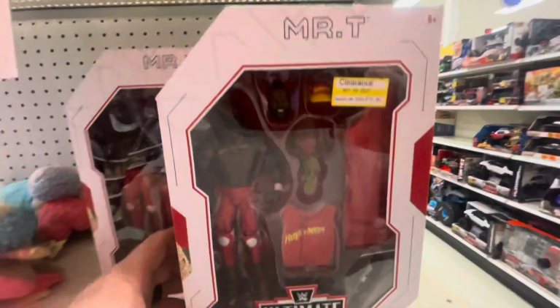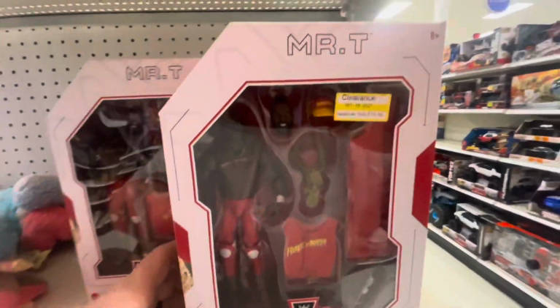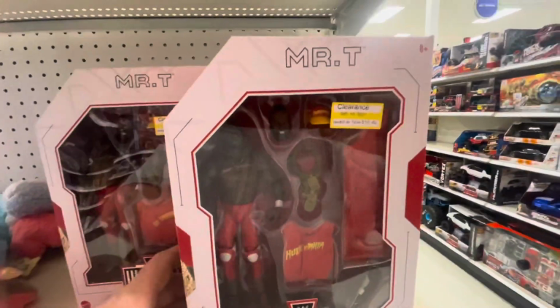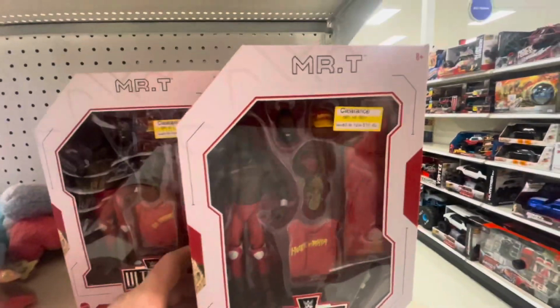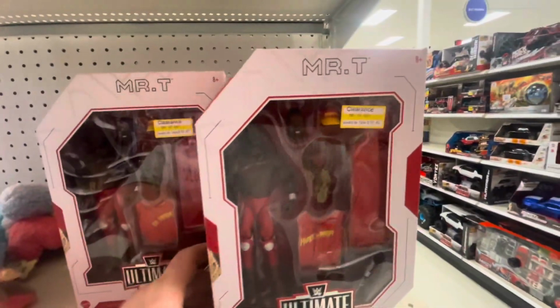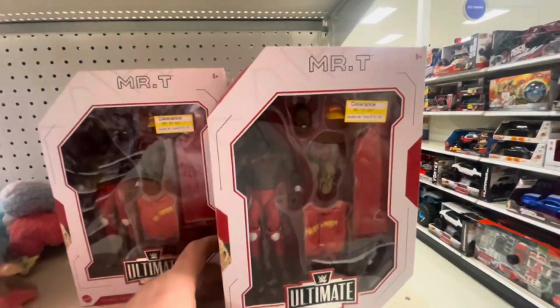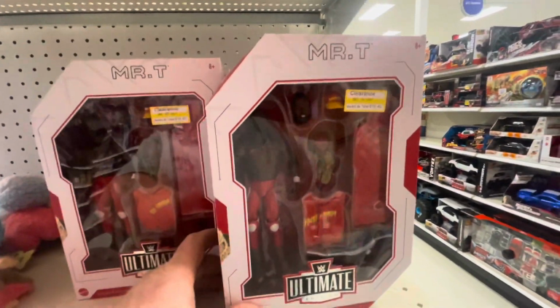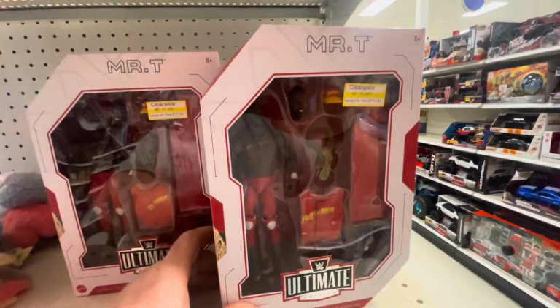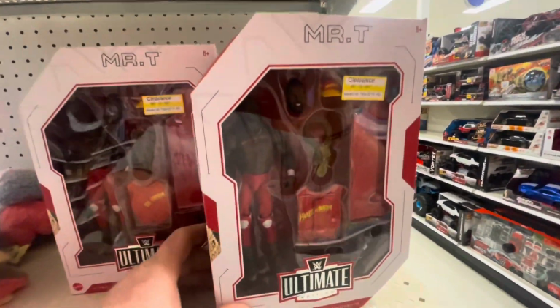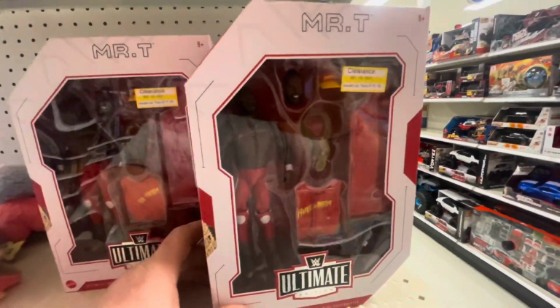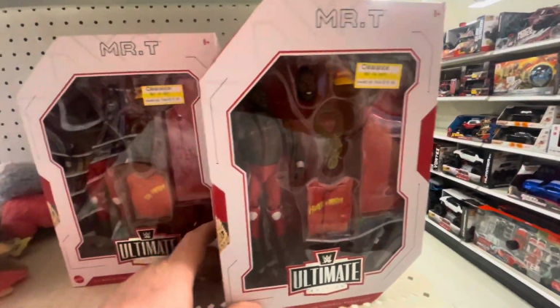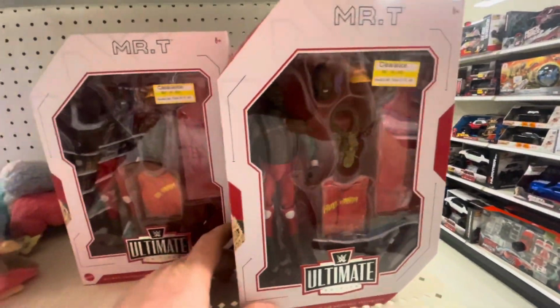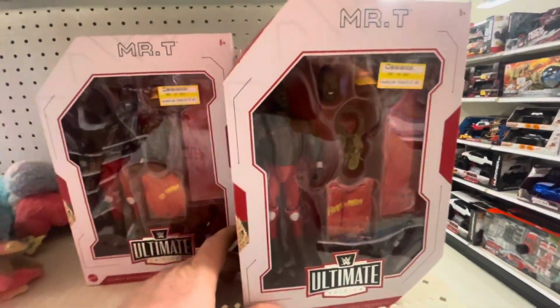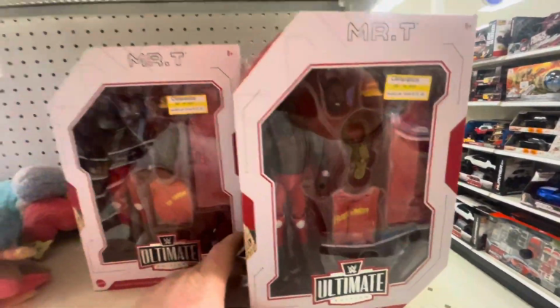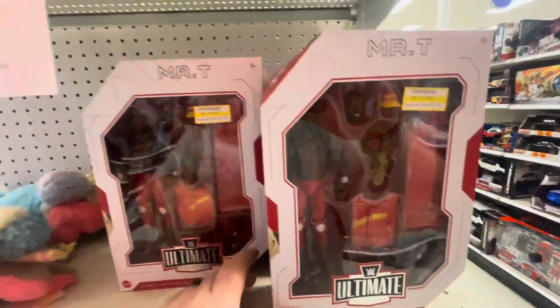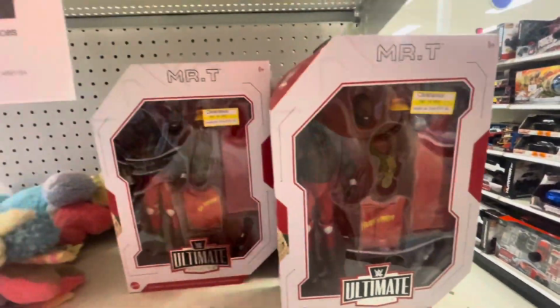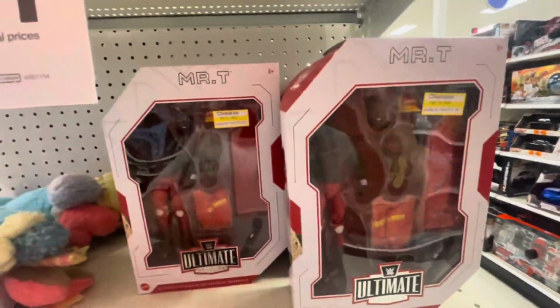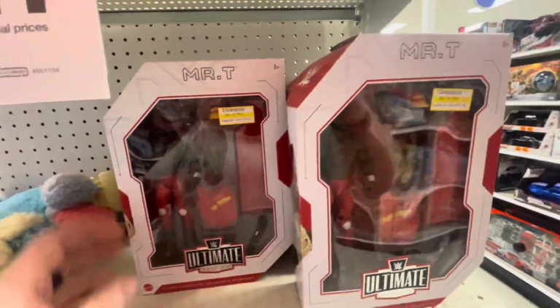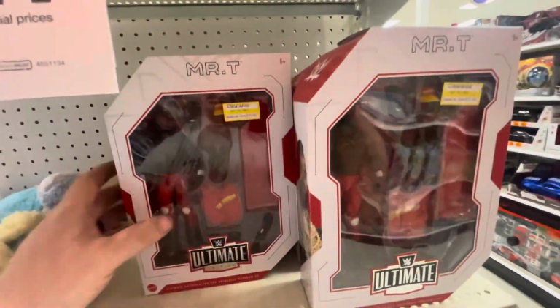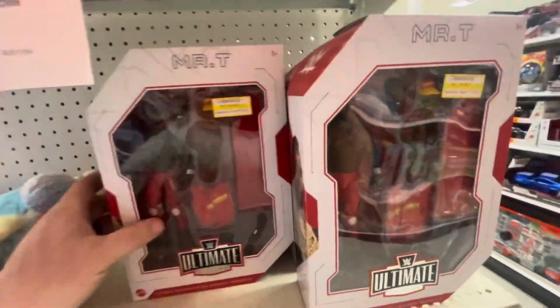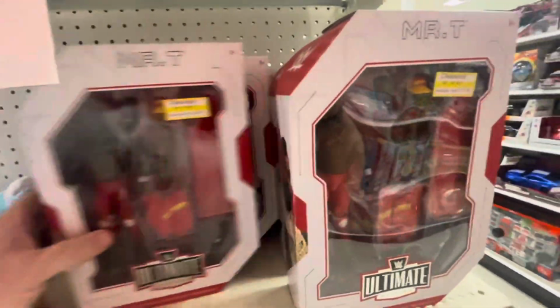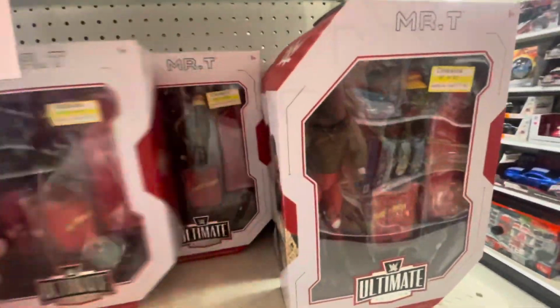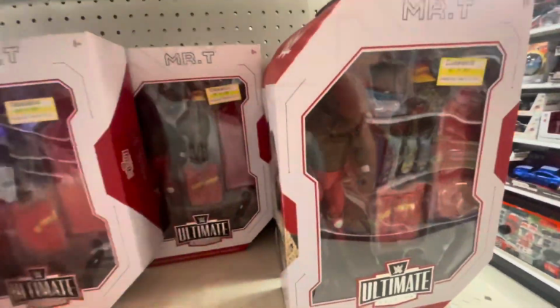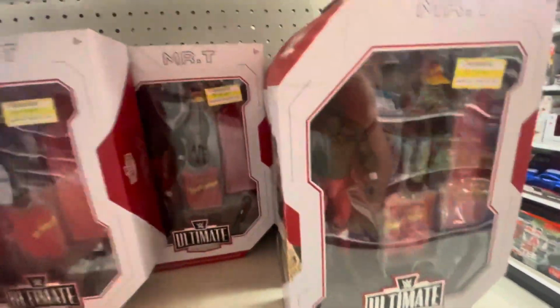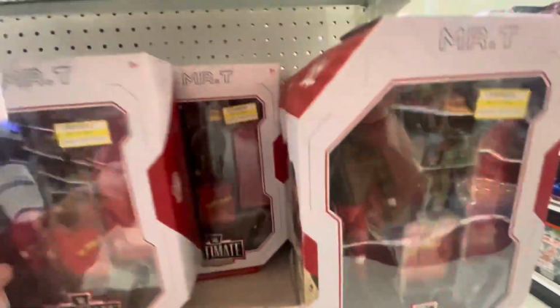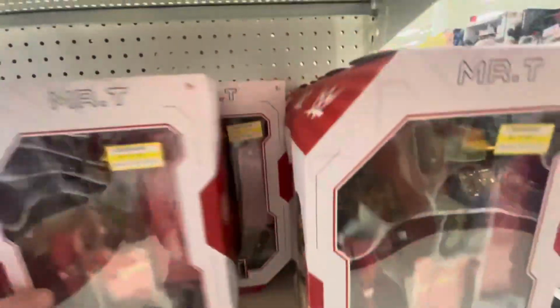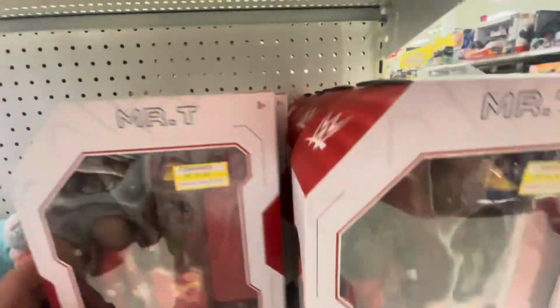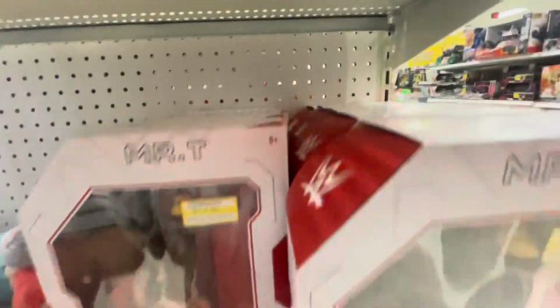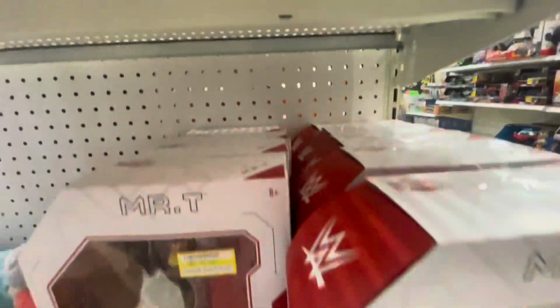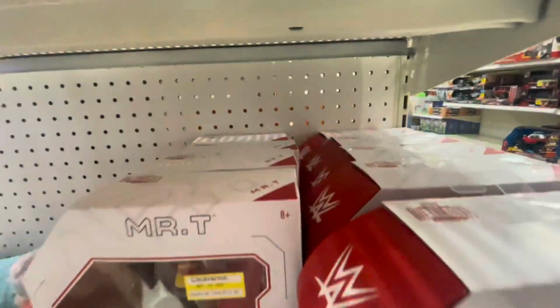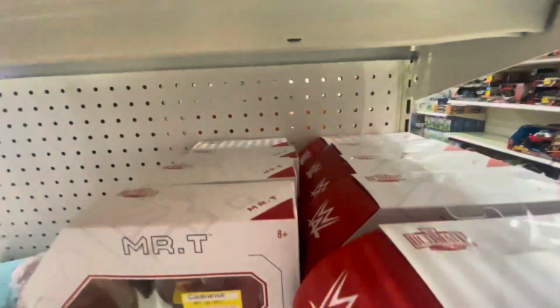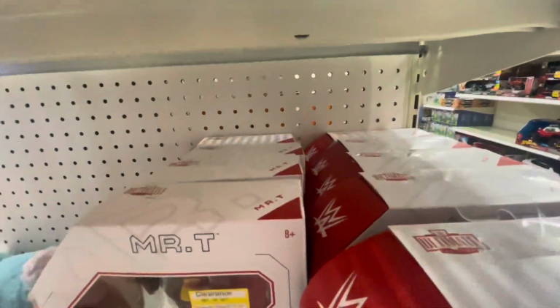$16 Mr. T ultimate edition — they're all Mr. T's. Wow.